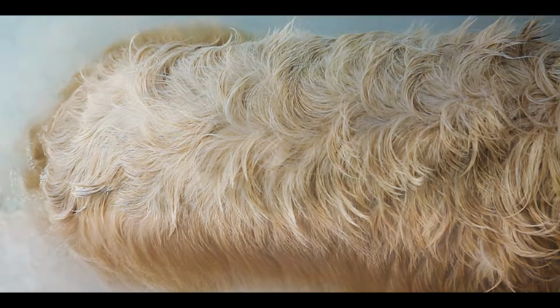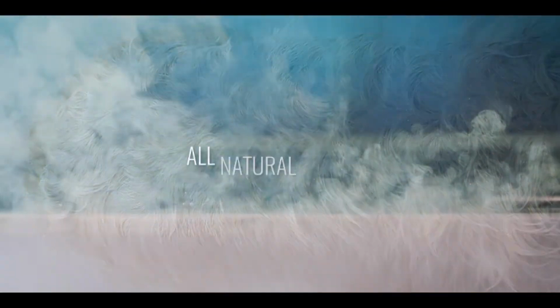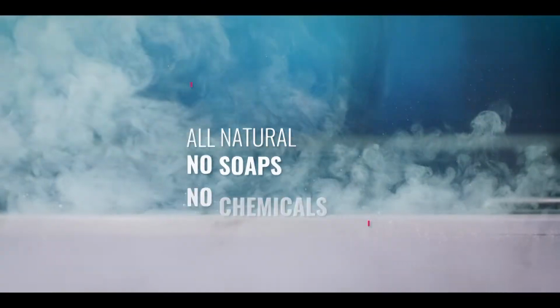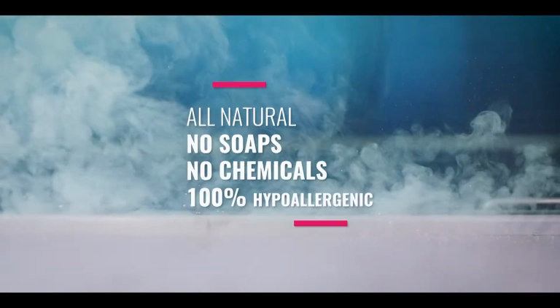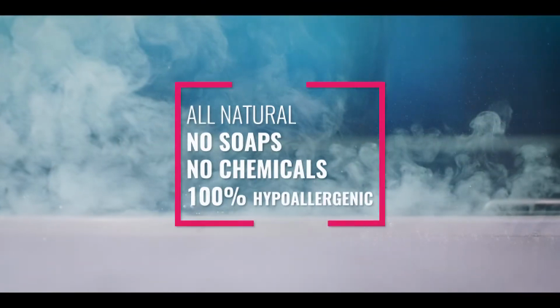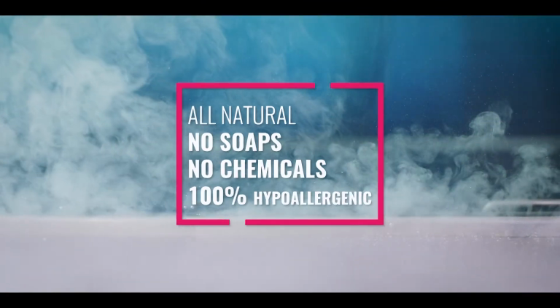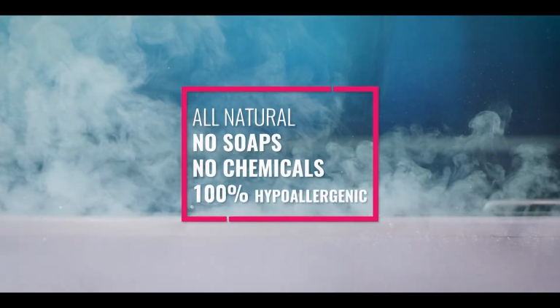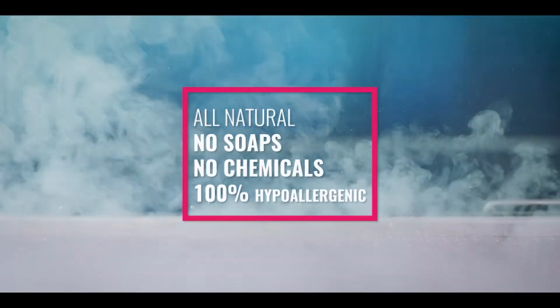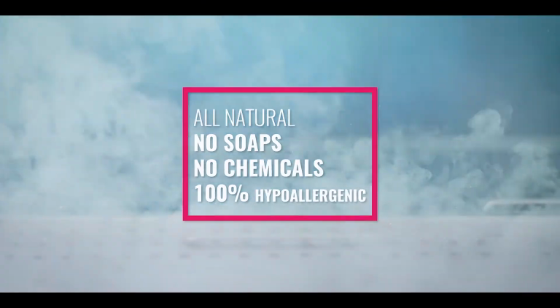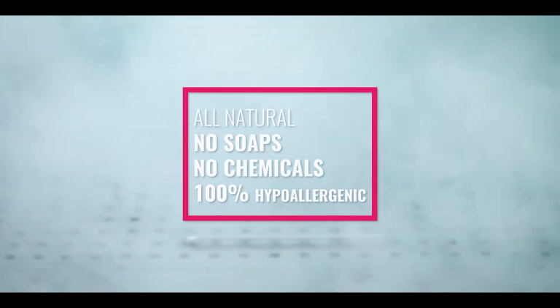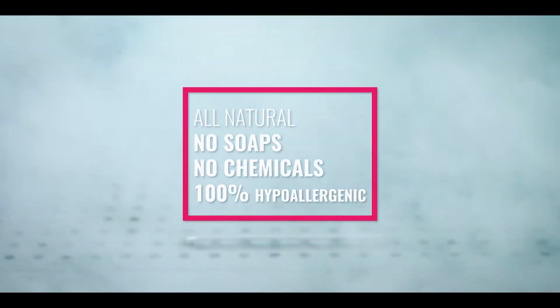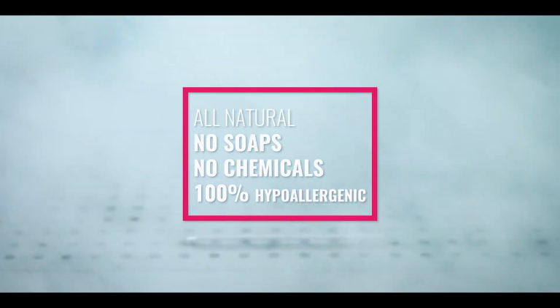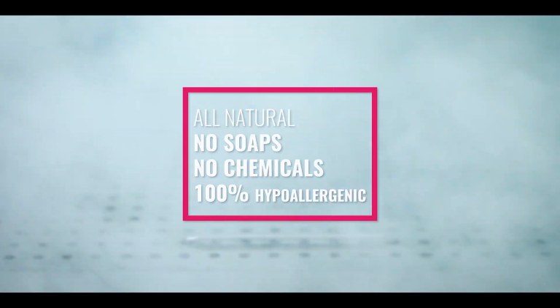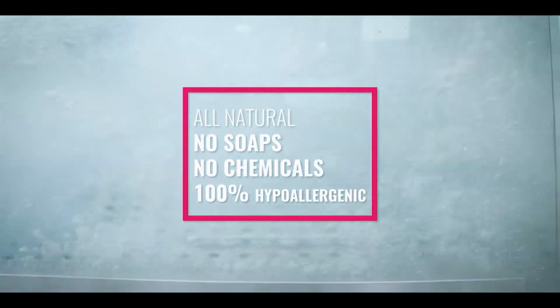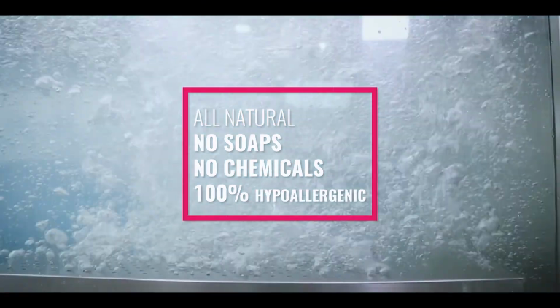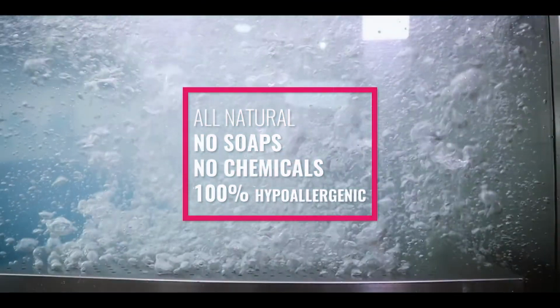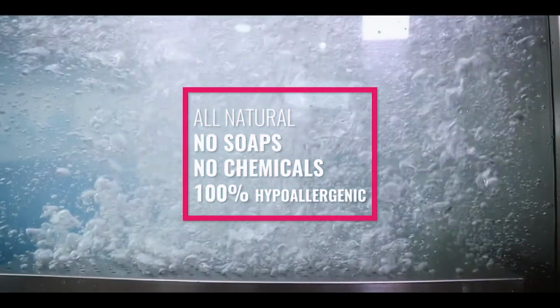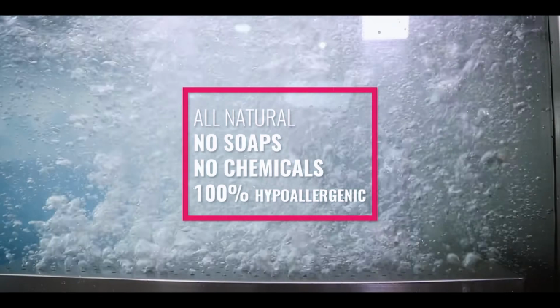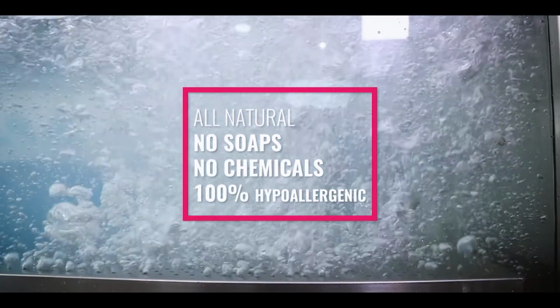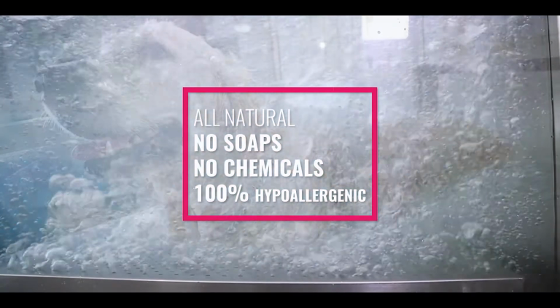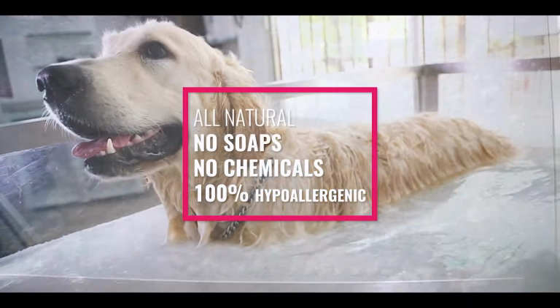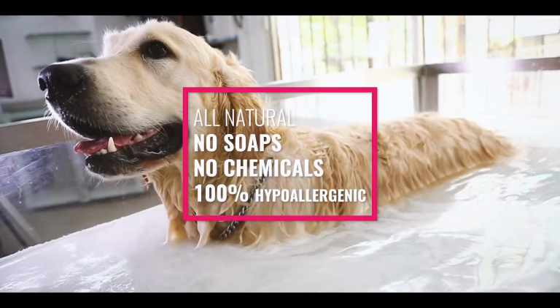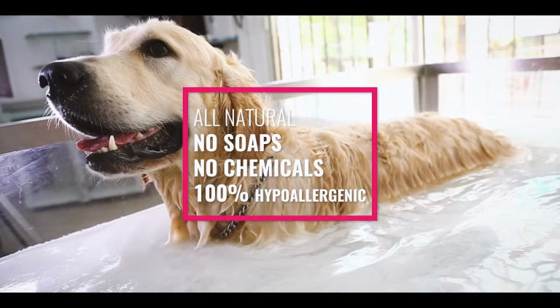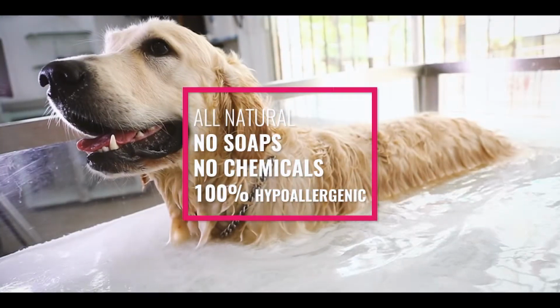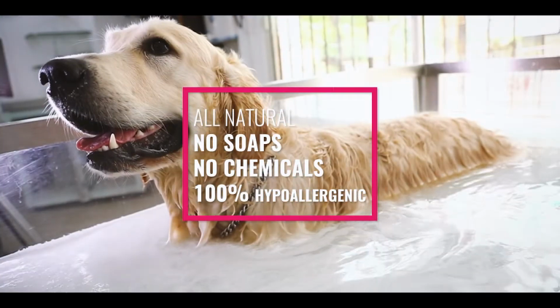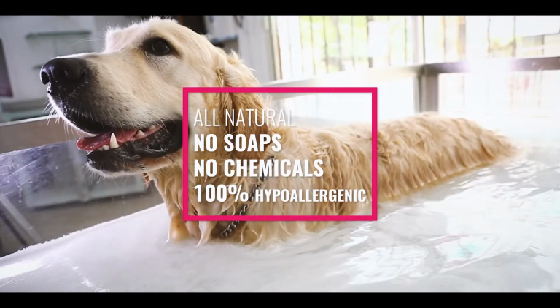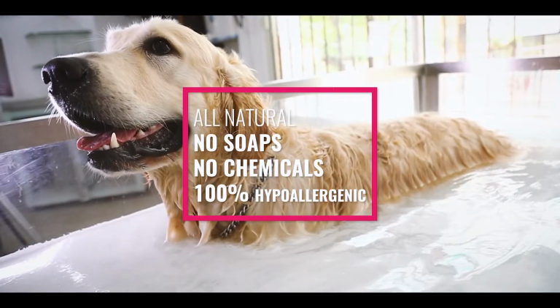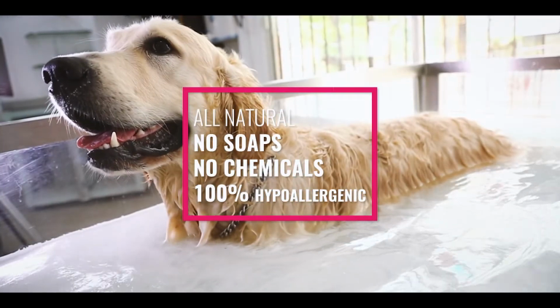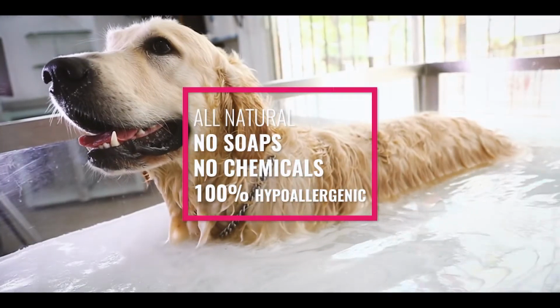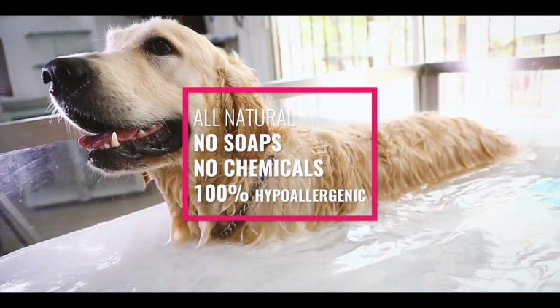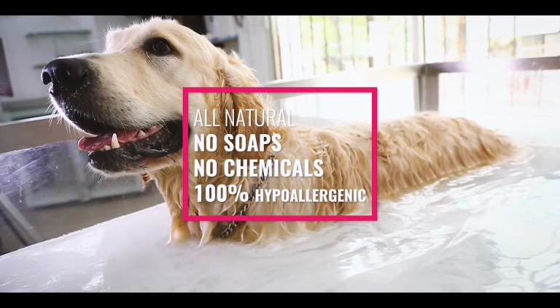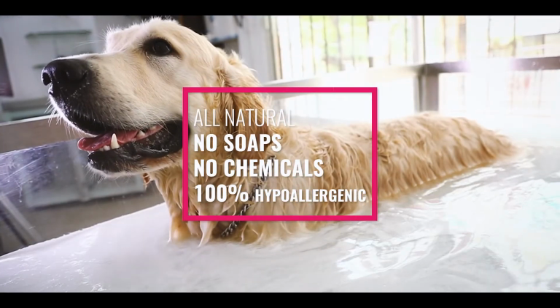All natural, no soaps, no chemicals — 100% hypoallergenic.